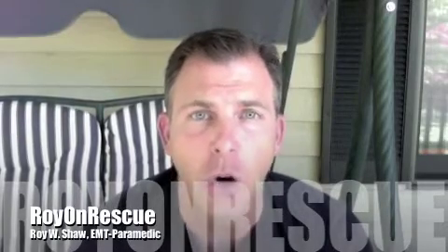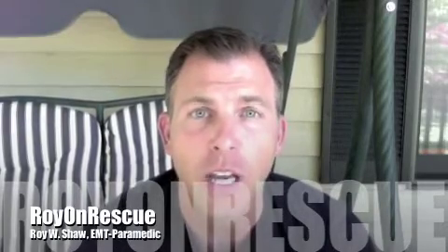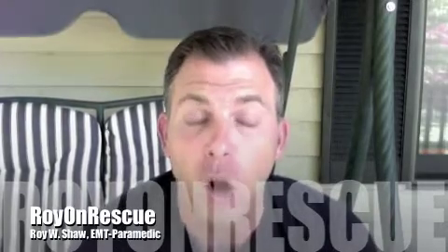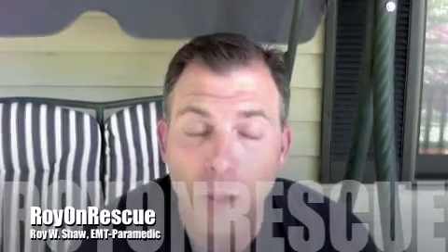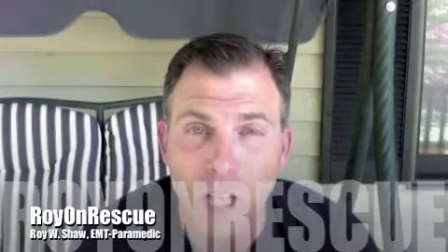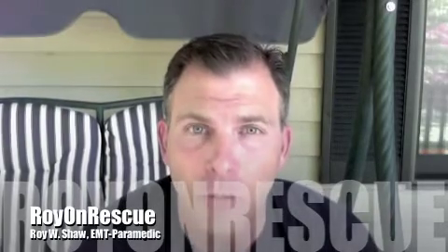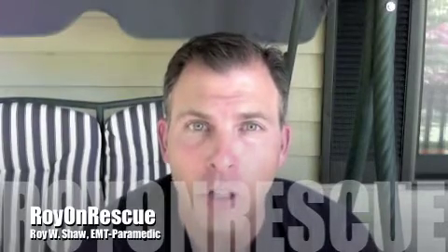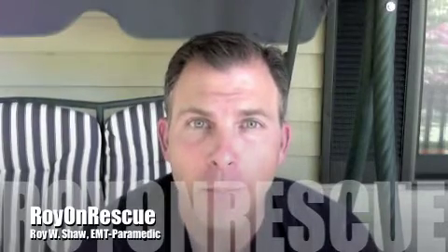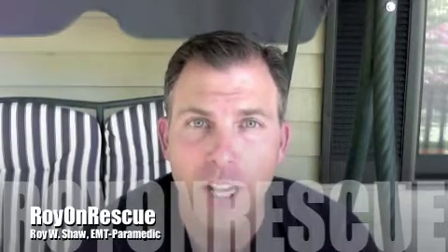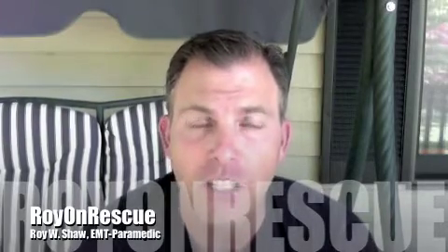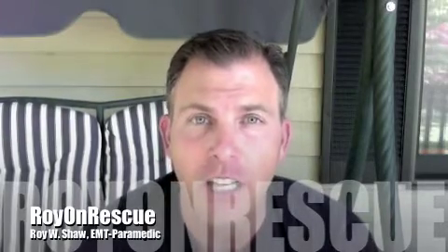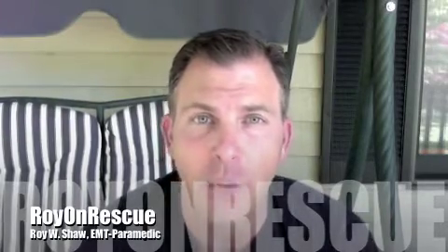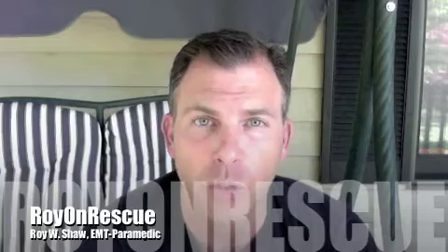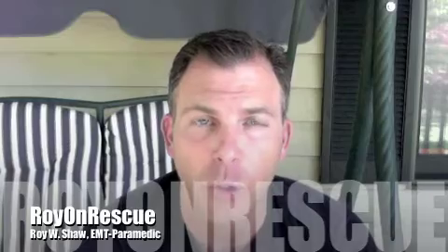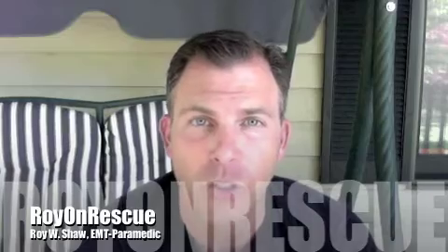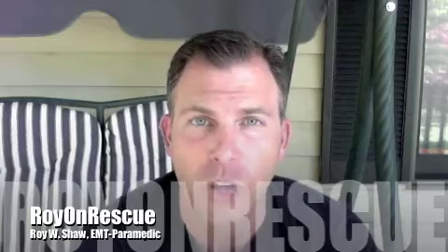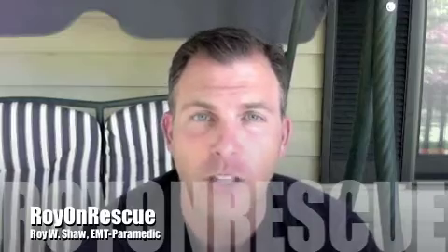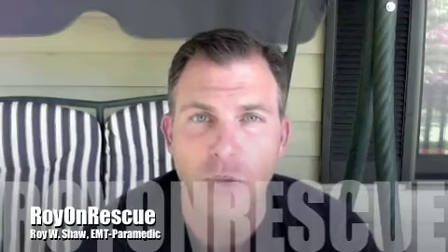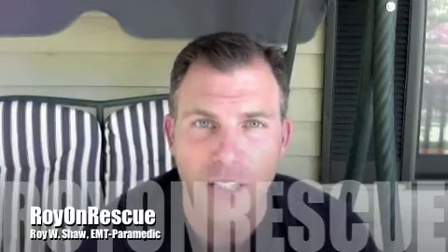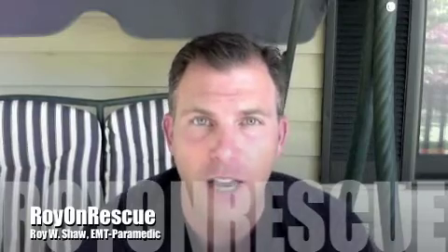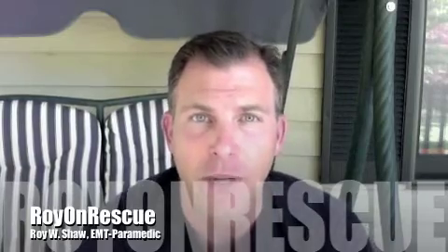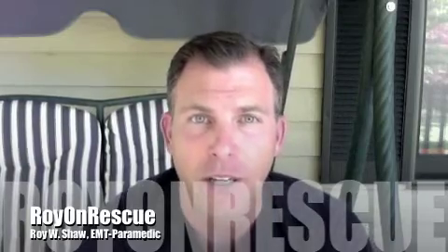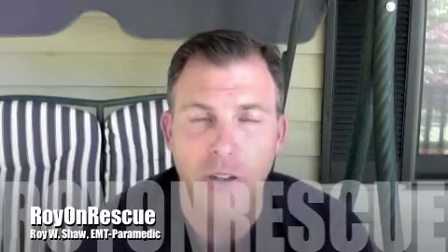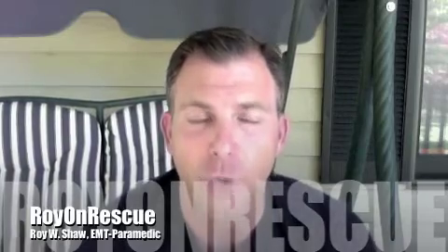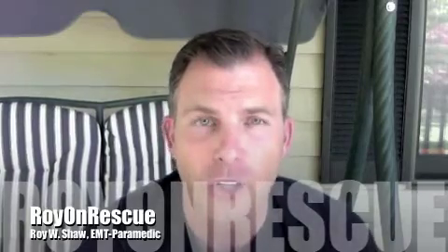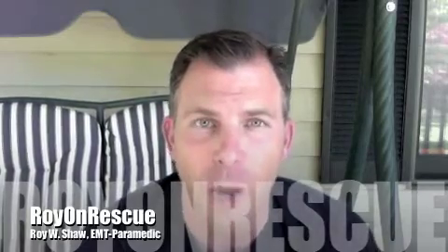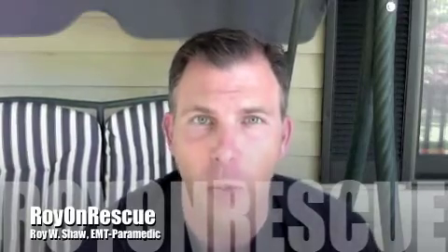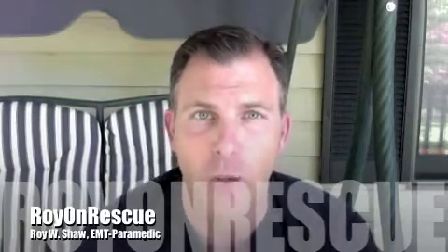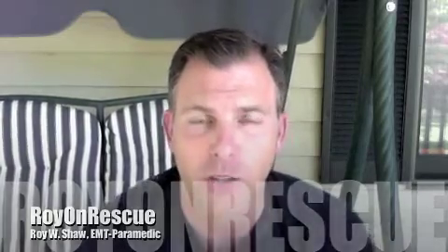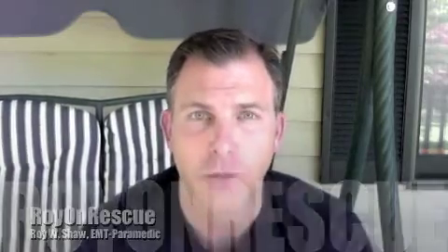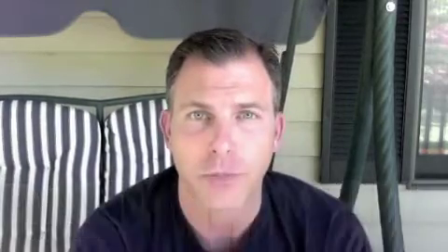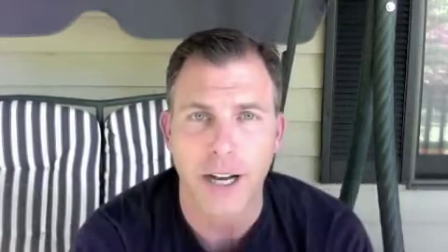I hope this was helpful. Thanks again, and we'll look forward to talking to you next time. This is Roy Shaw with Roy on Rescue. Bye-bye.